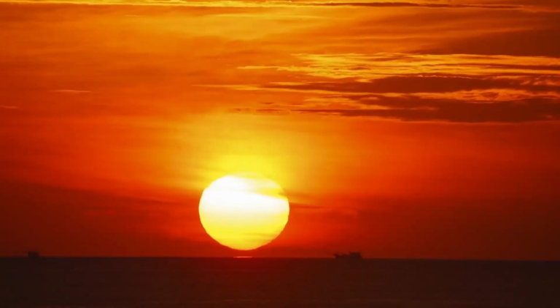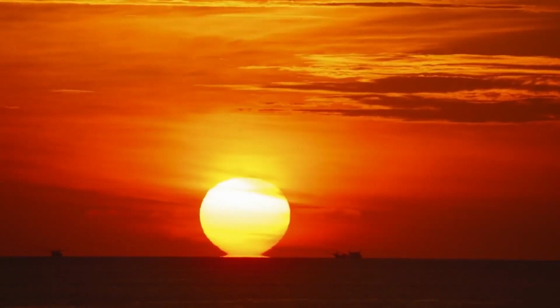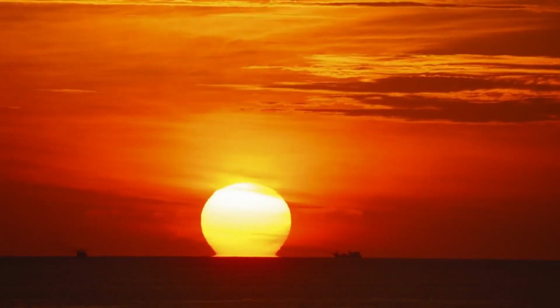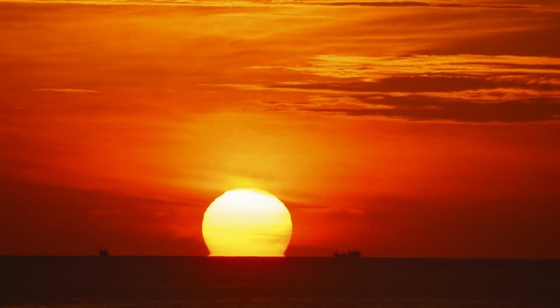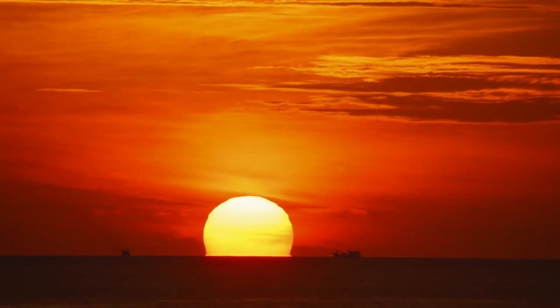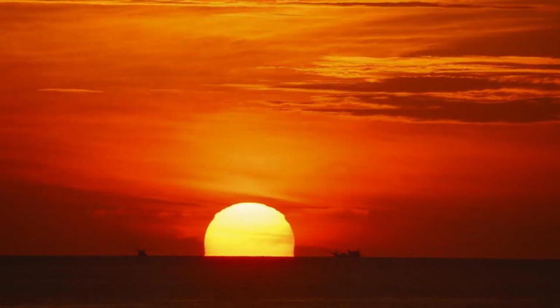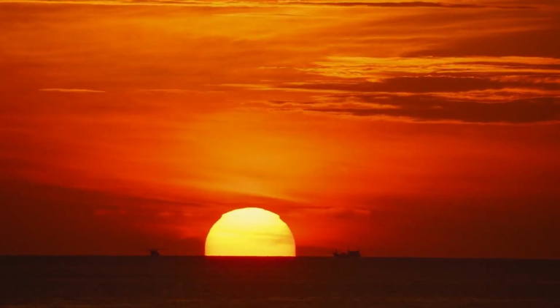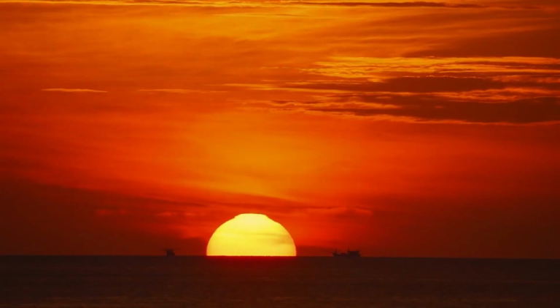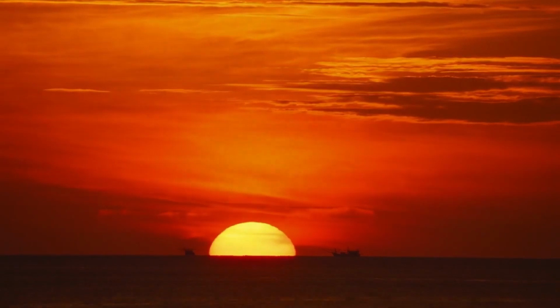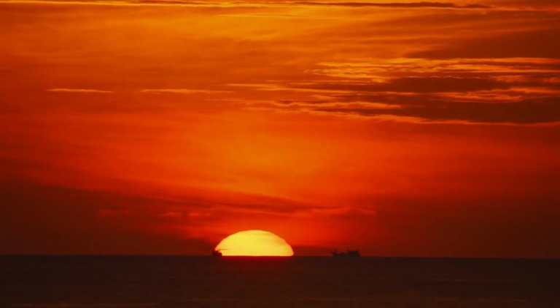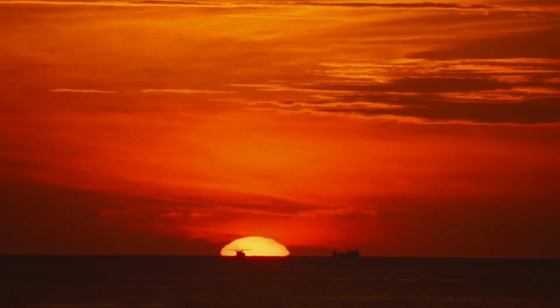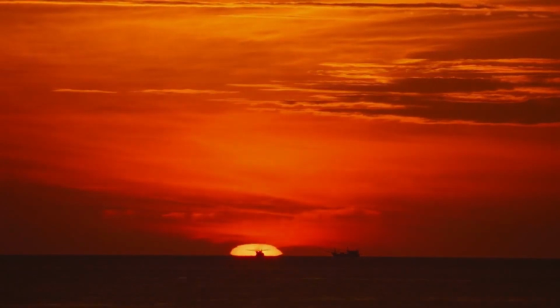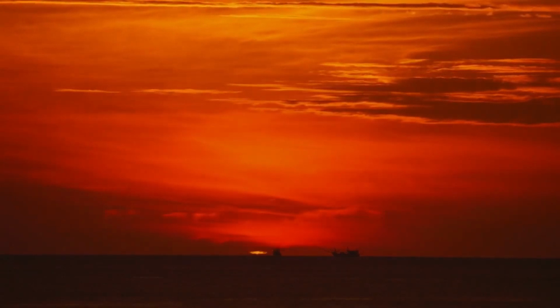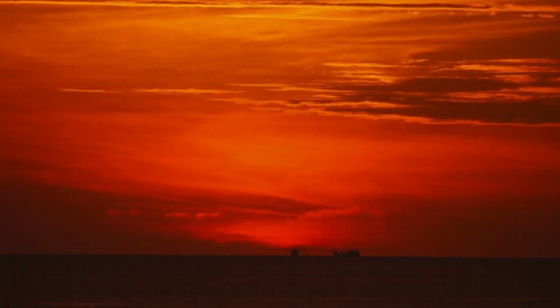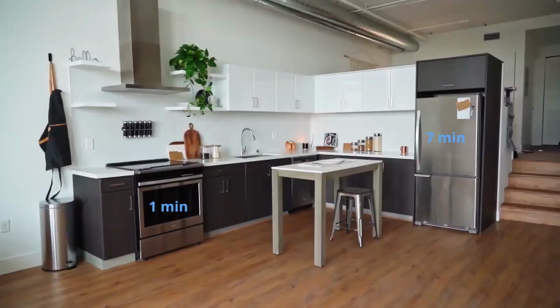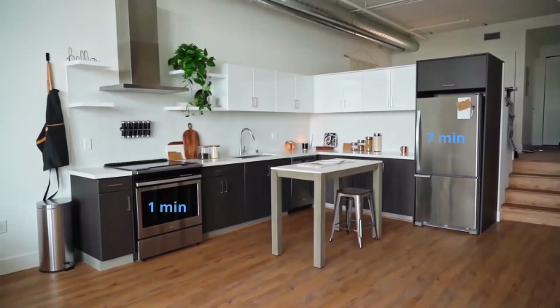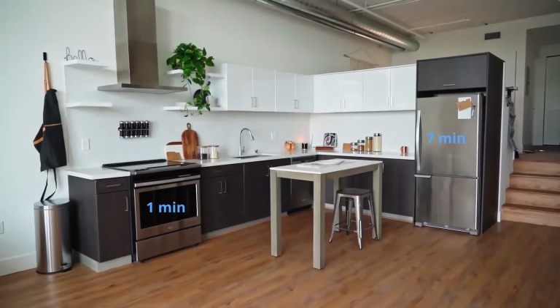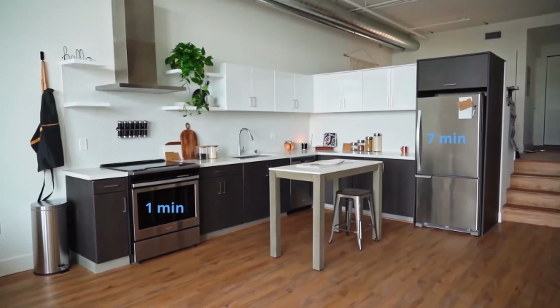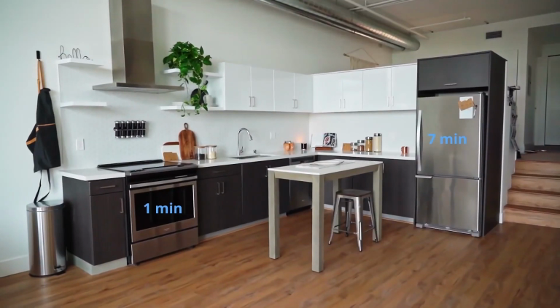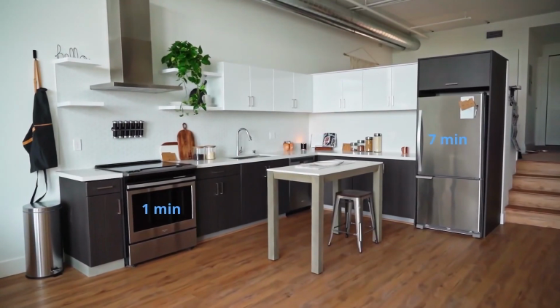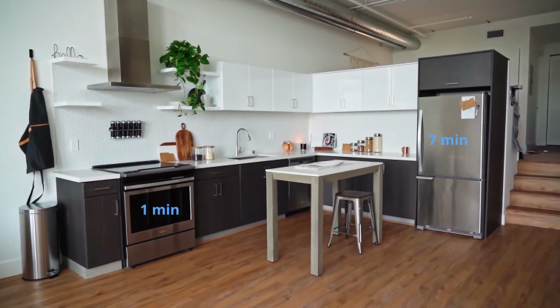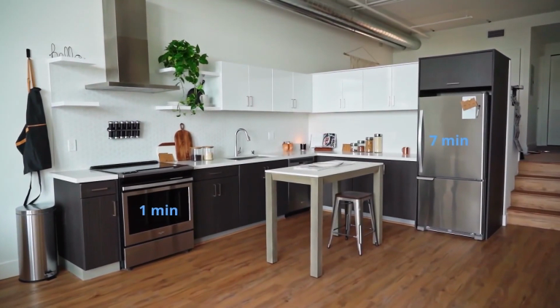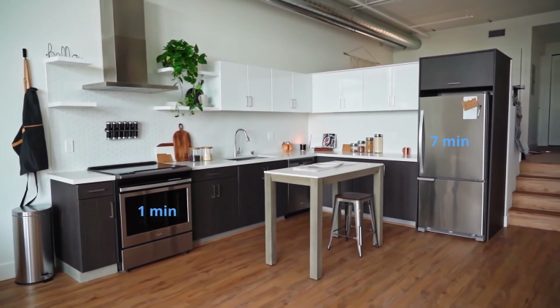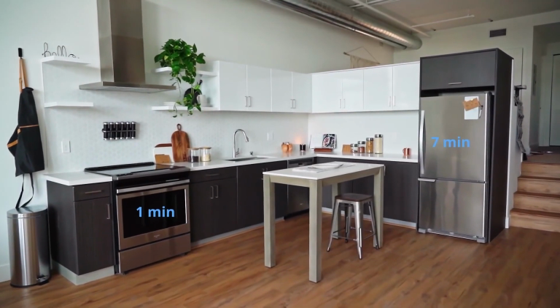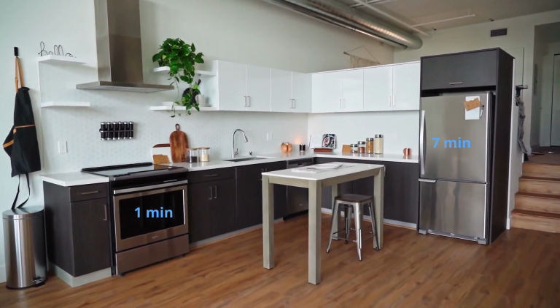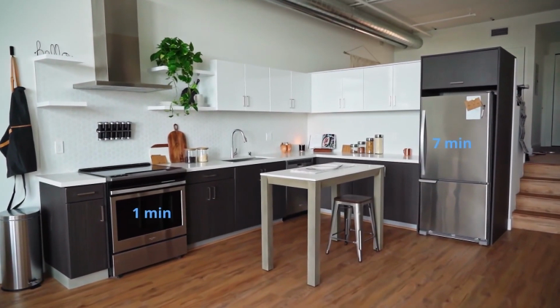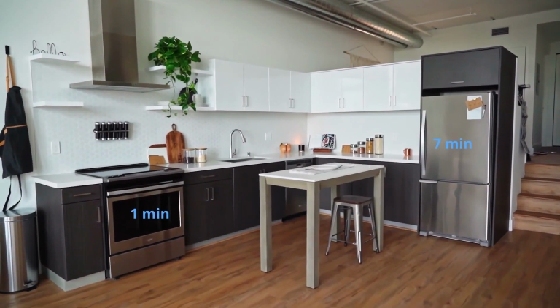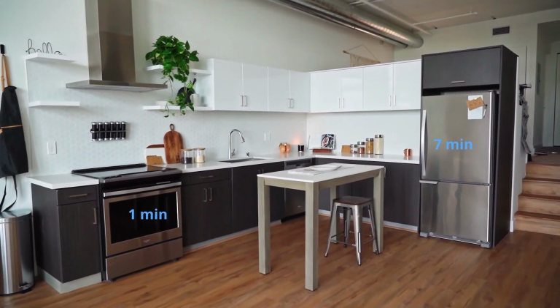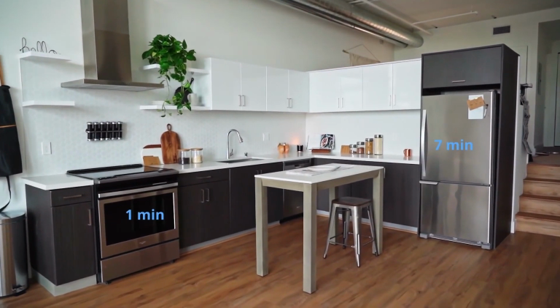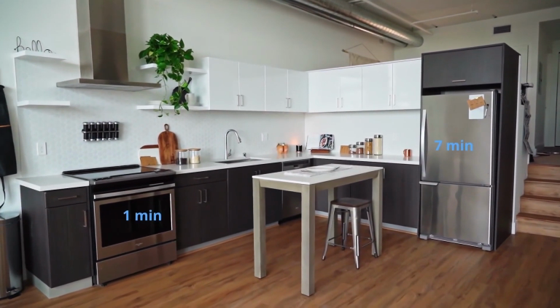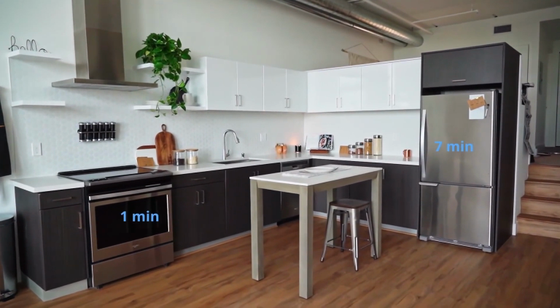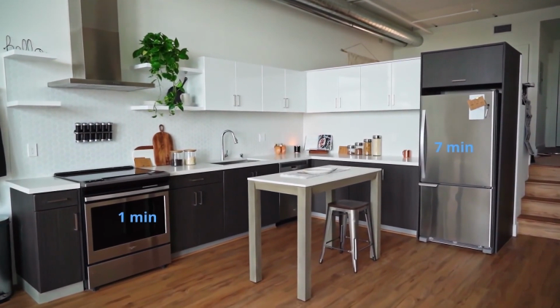The power consumption of an Ultra Tower for a whole day is equivalent to 1 minute of an oven, or 7 minutes of a refrigerator.